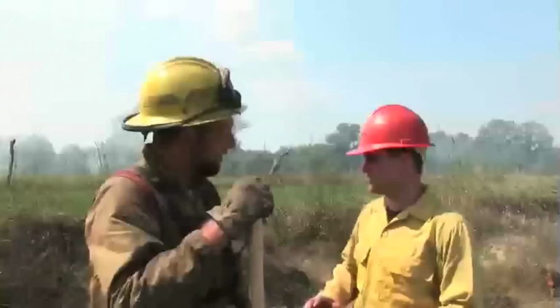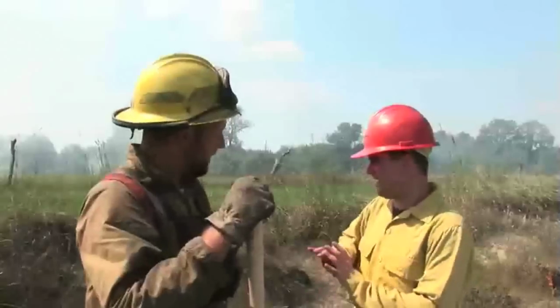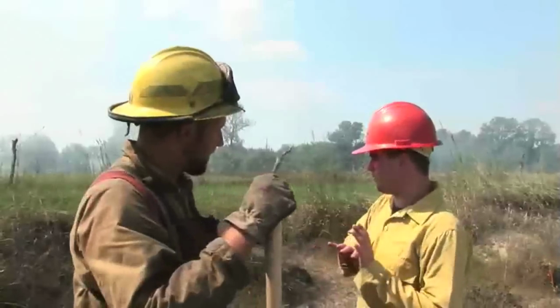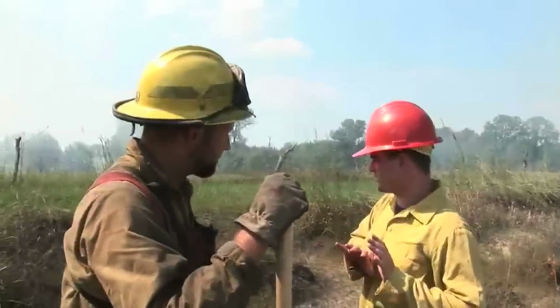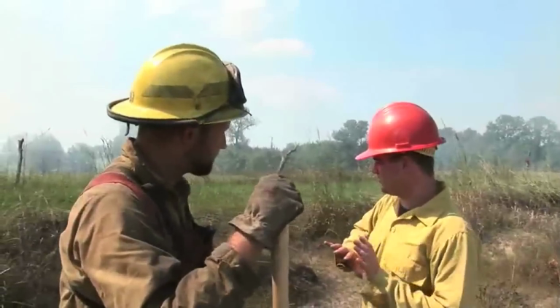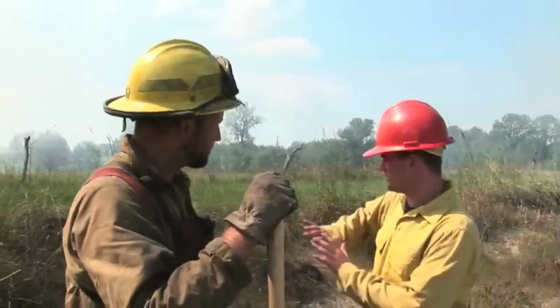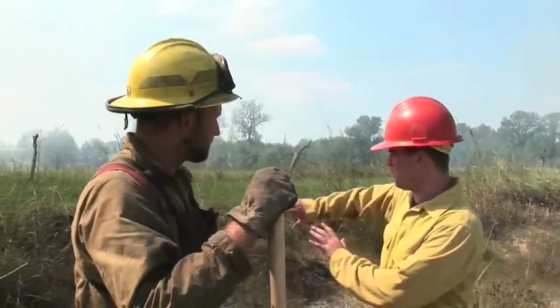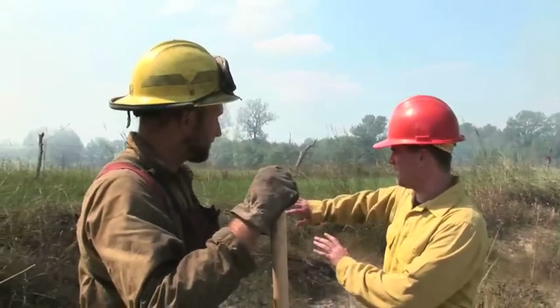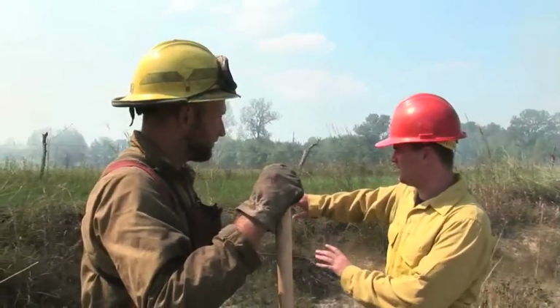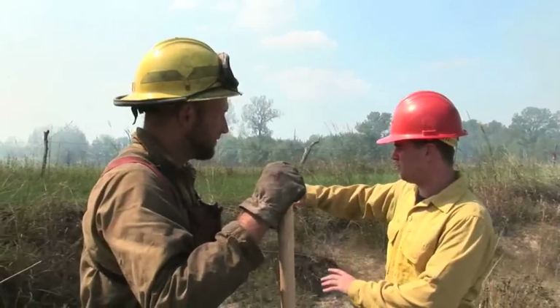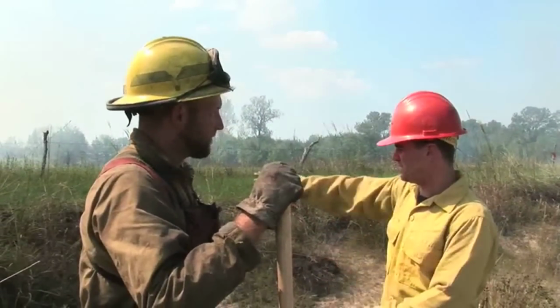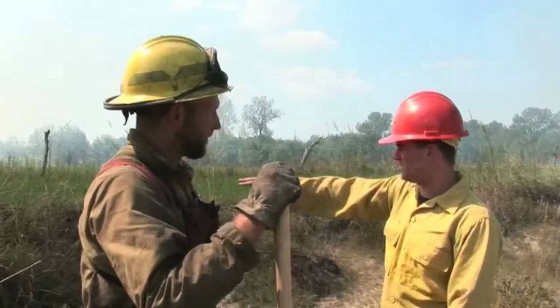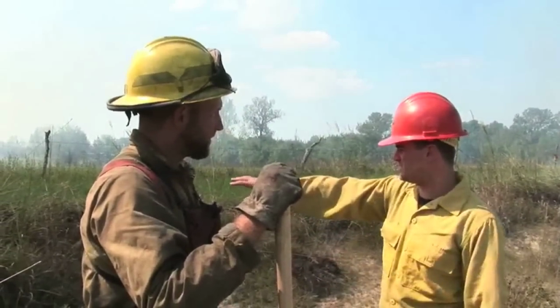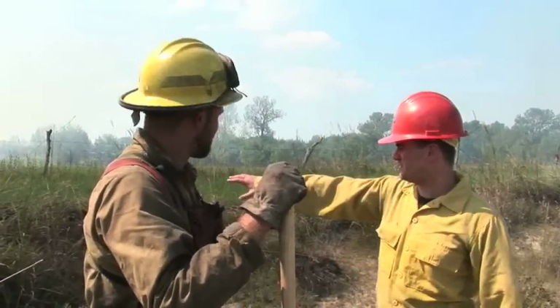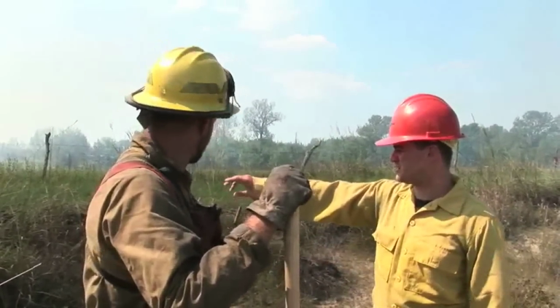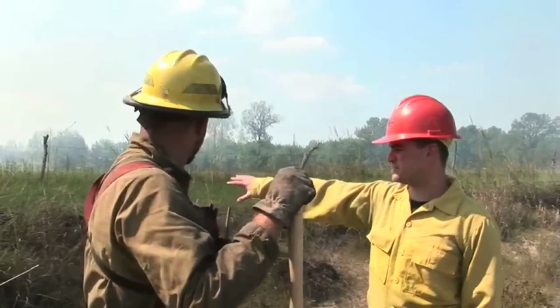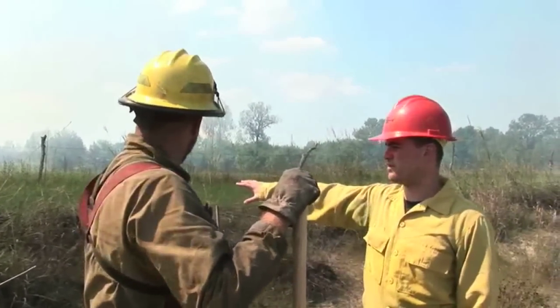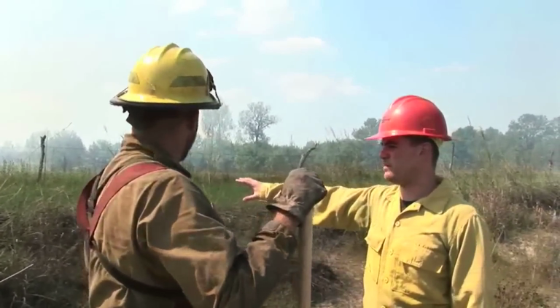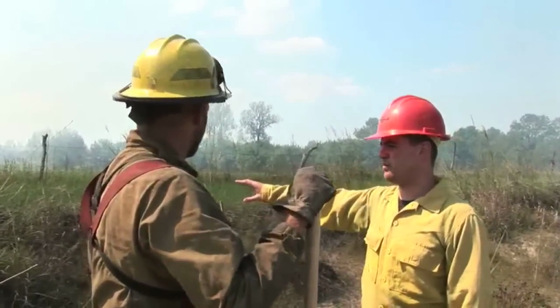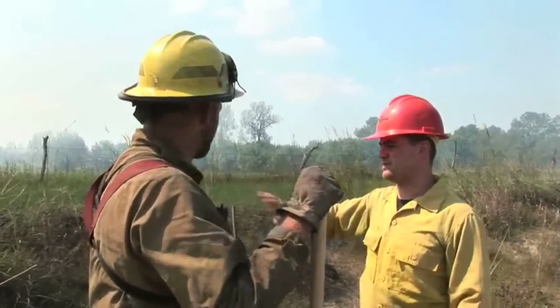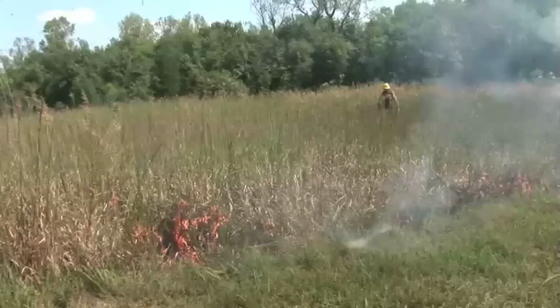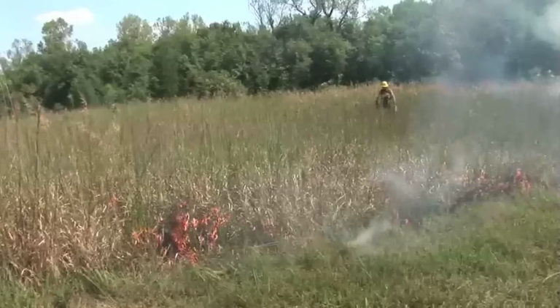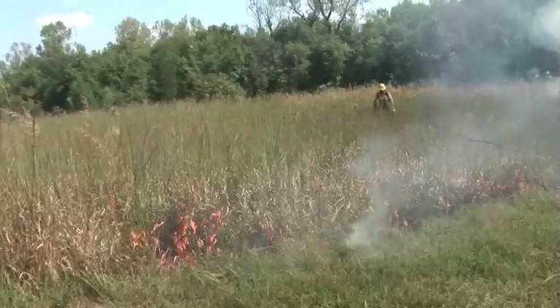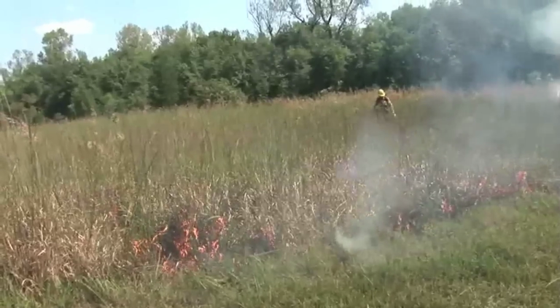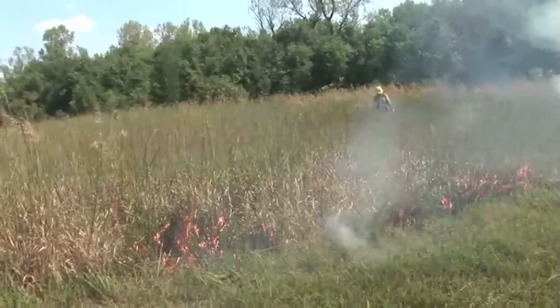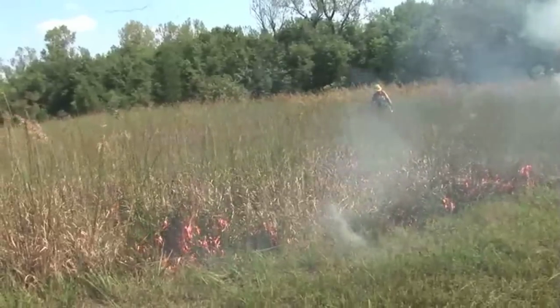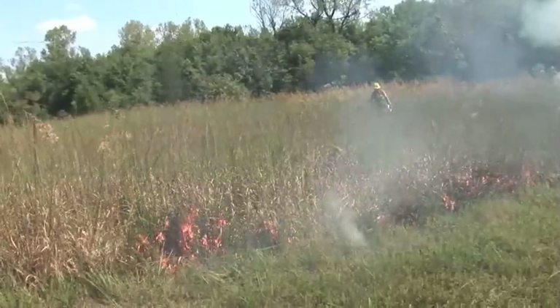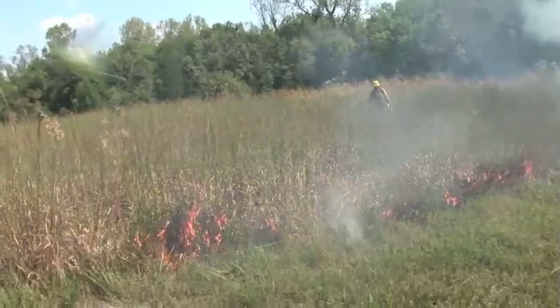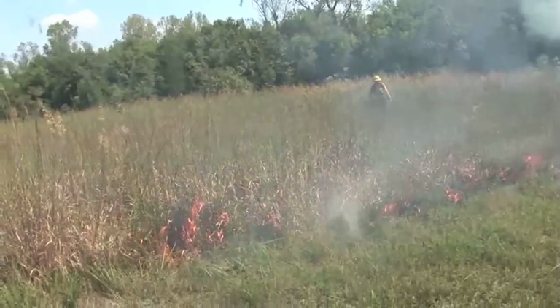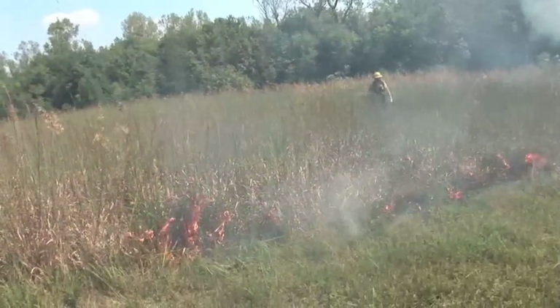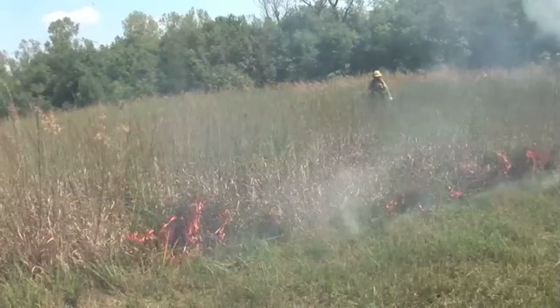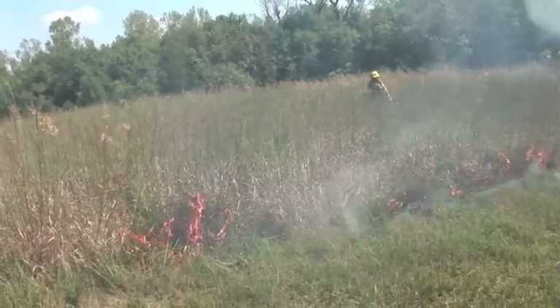Because the fire, once it comes this way and hits the stuff that's already been burned, there's no fuel to carry it.